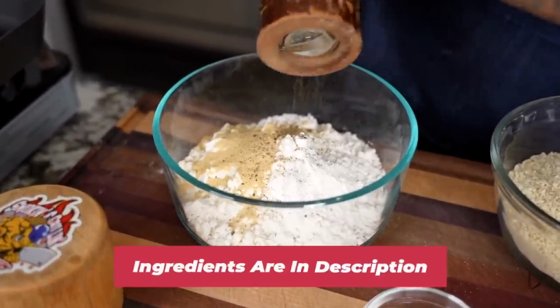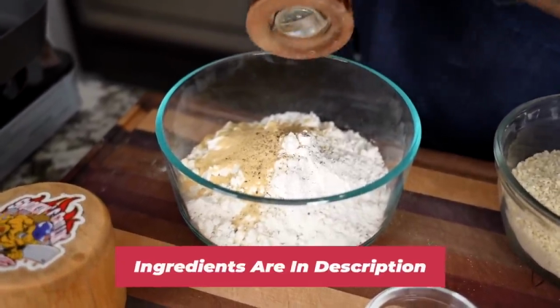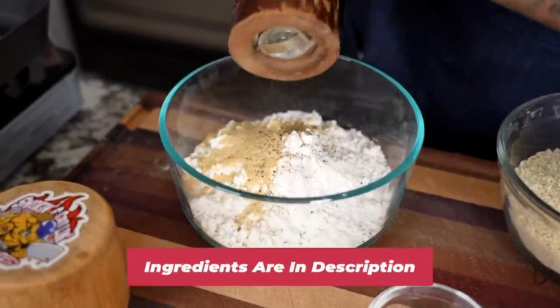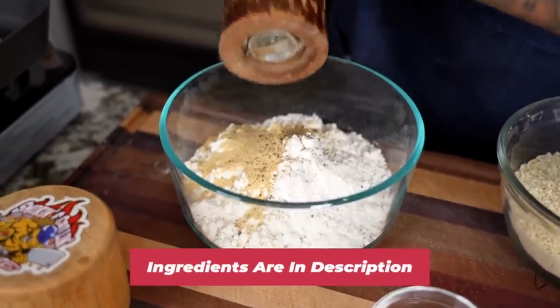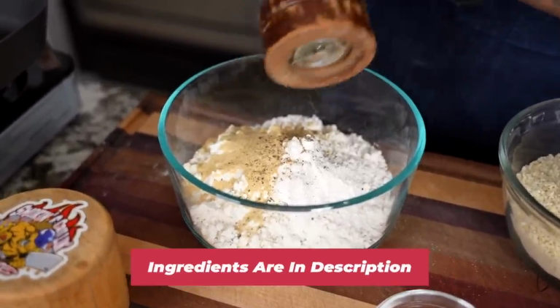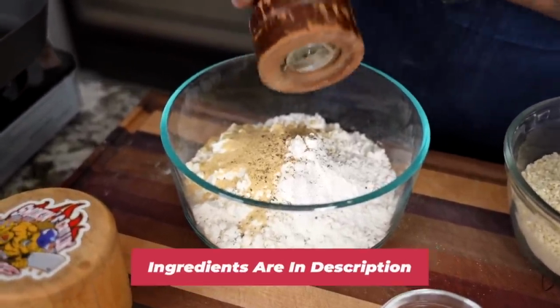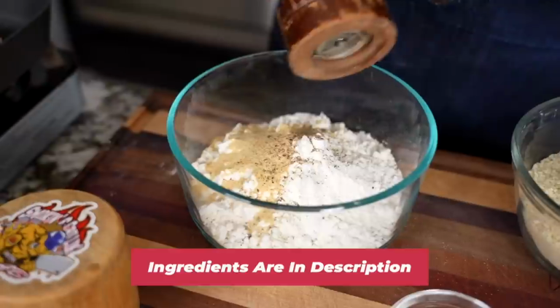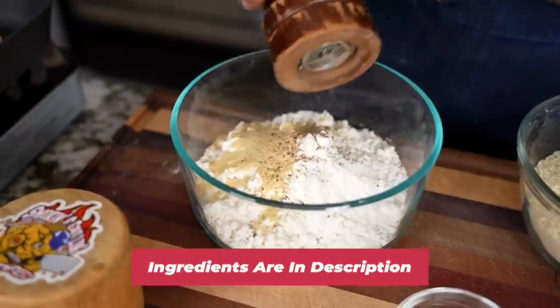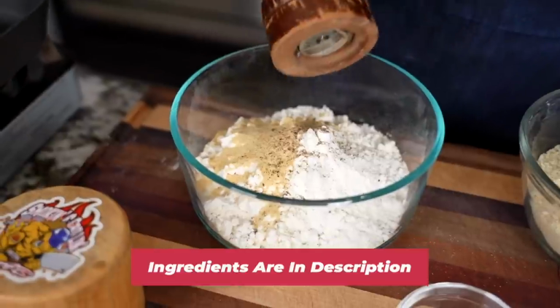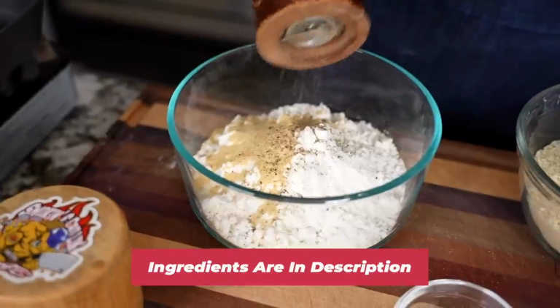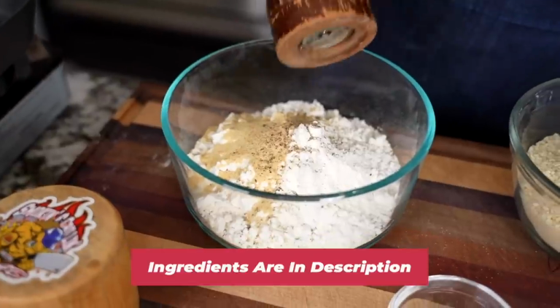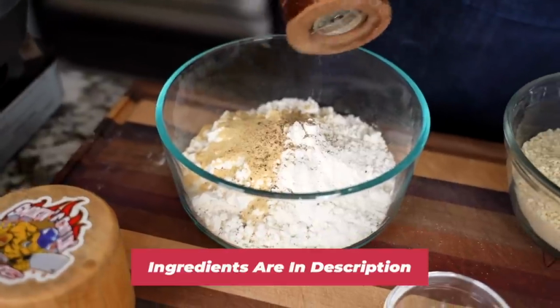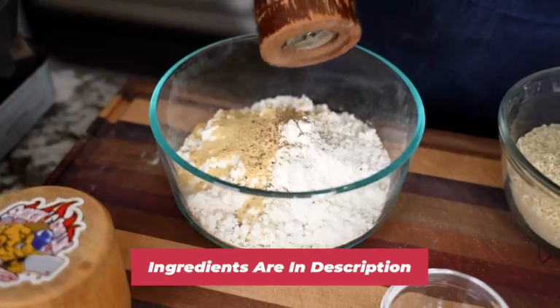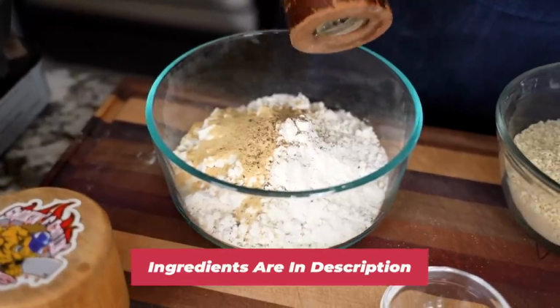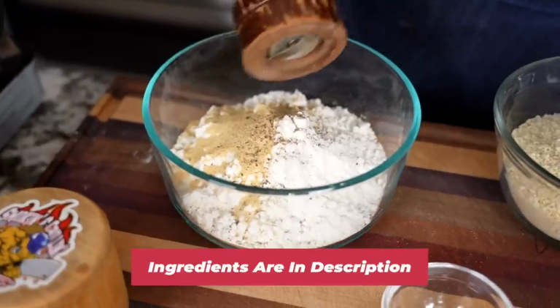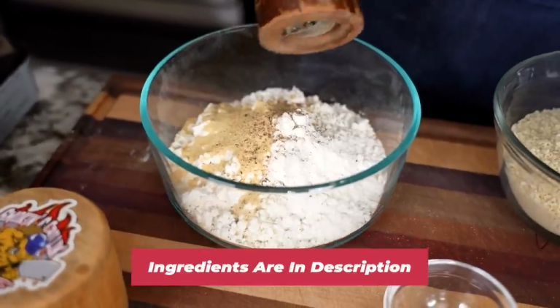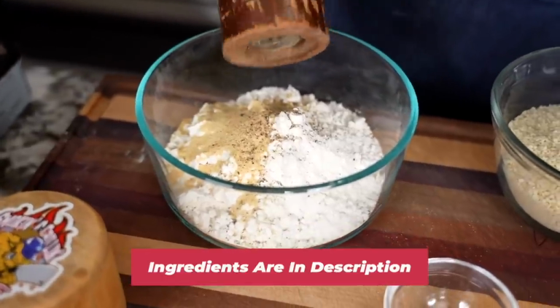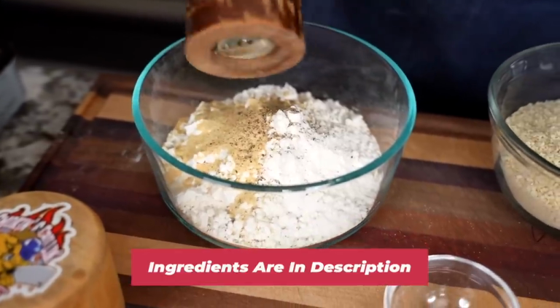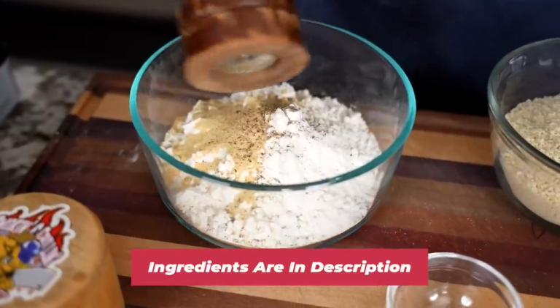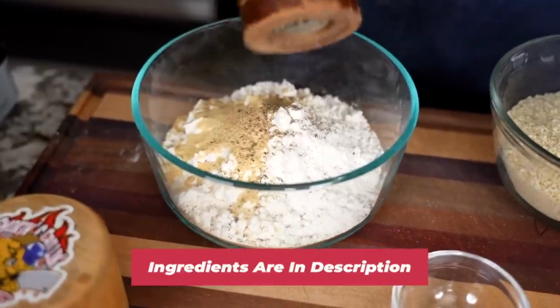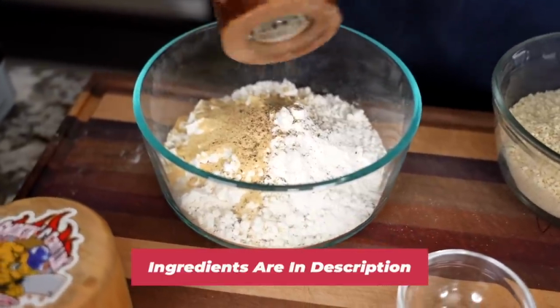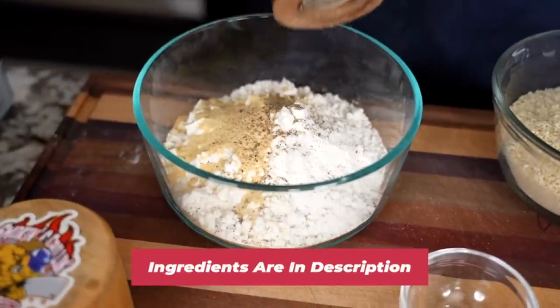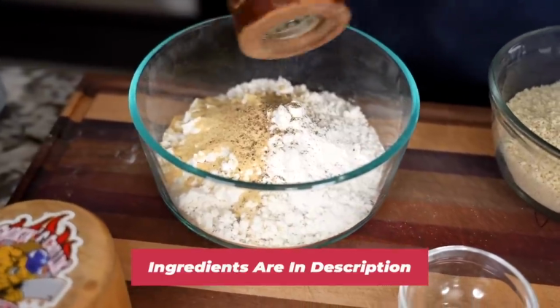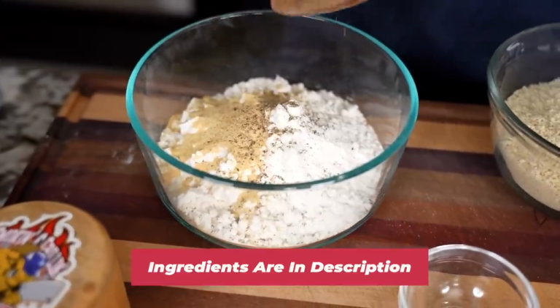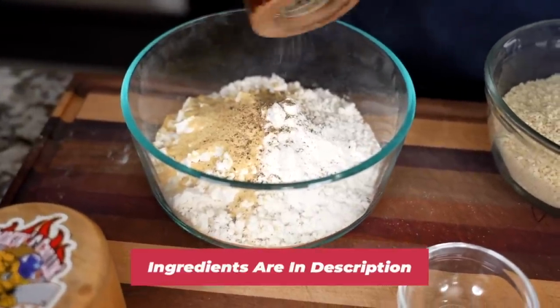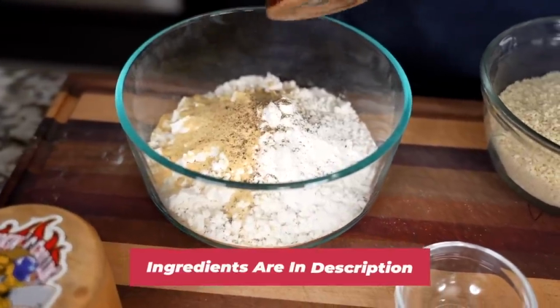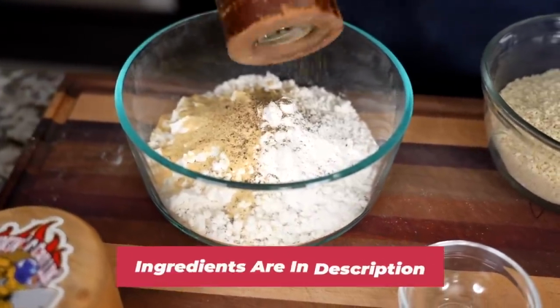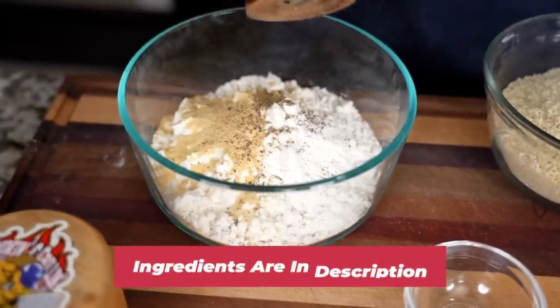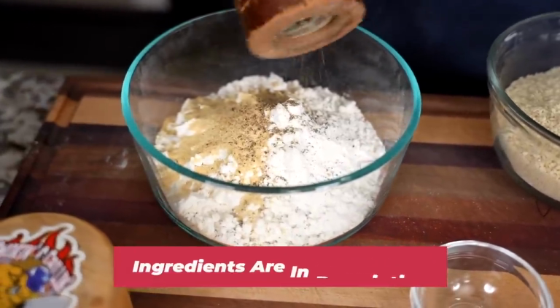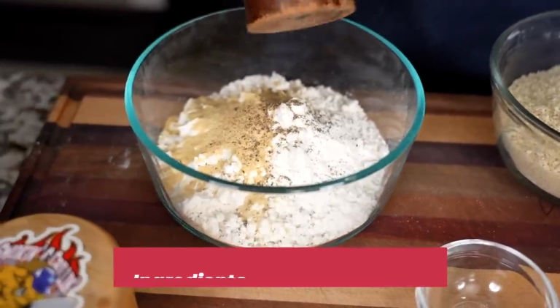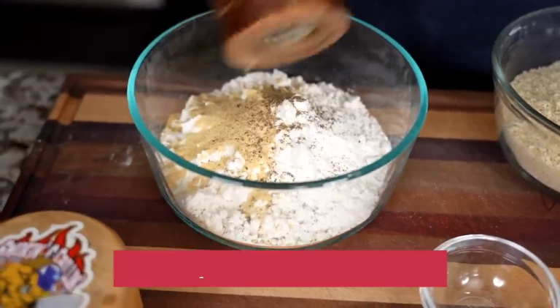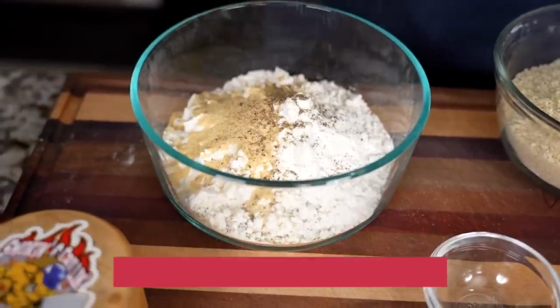The full ingredient list will be down in the description box below.